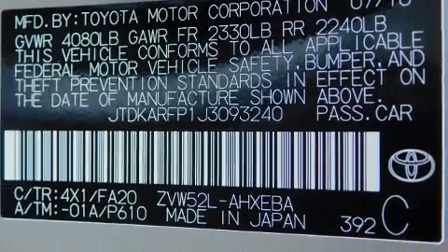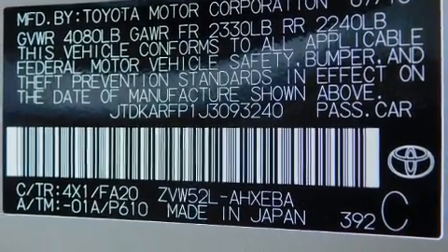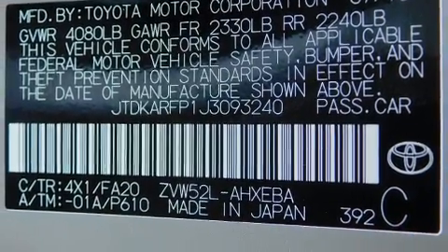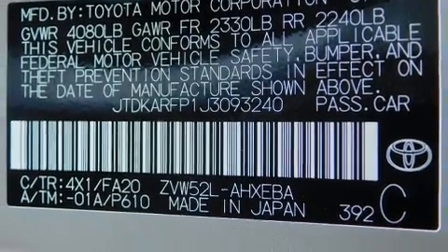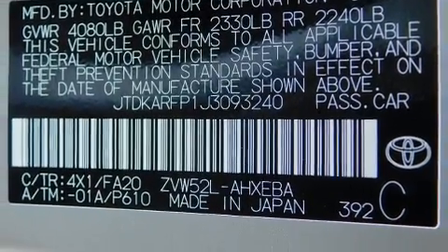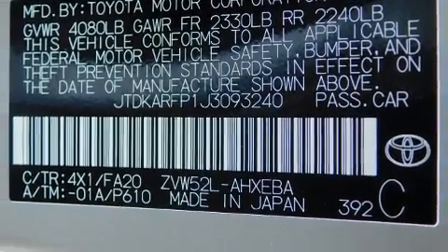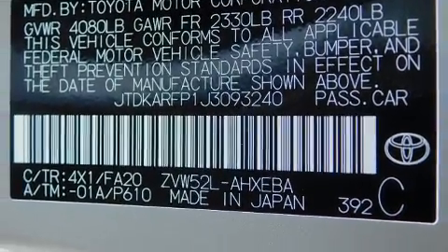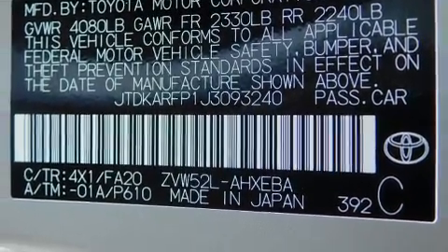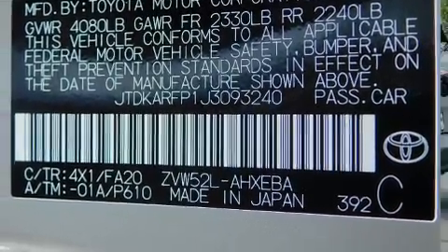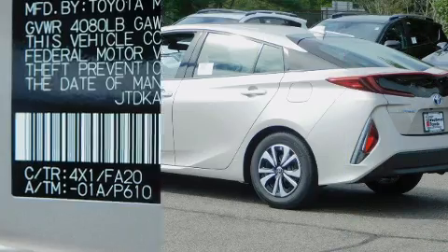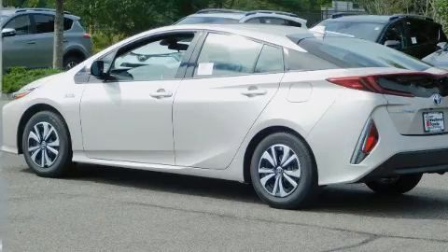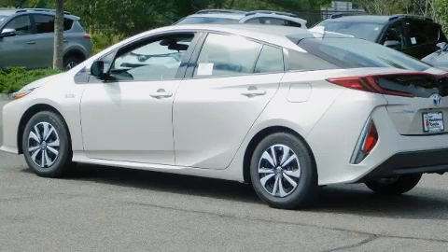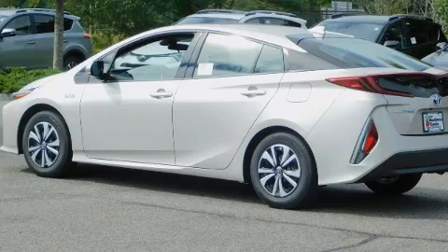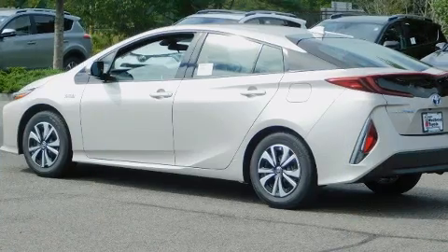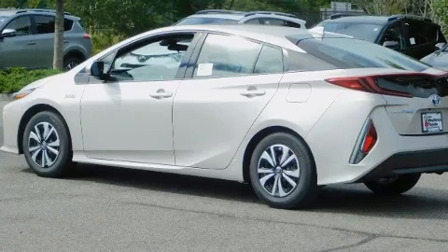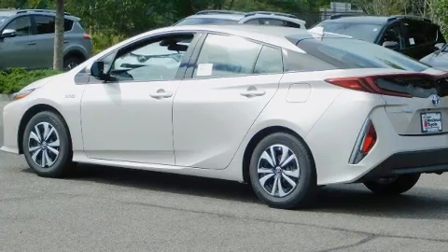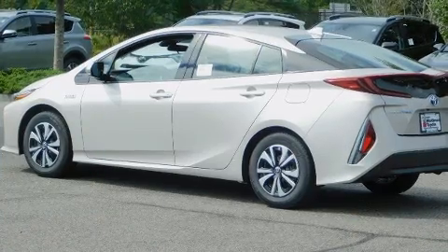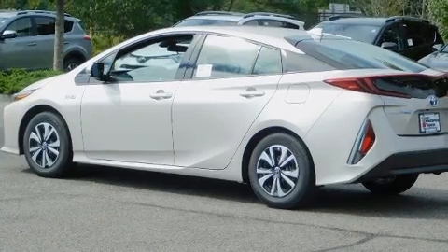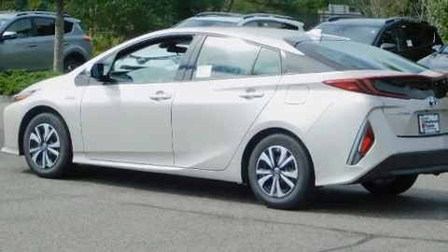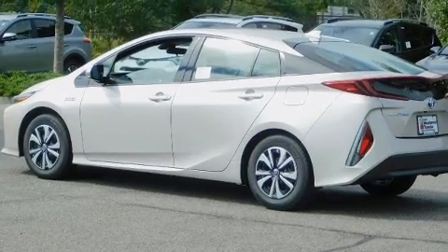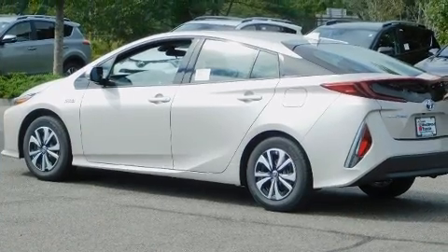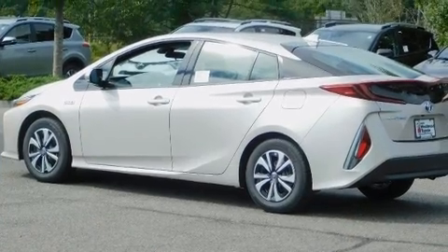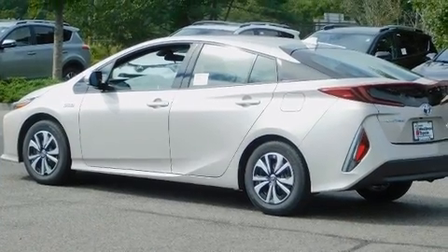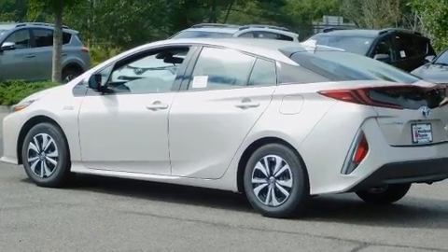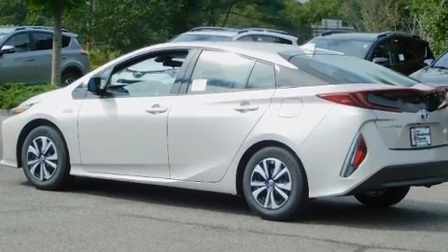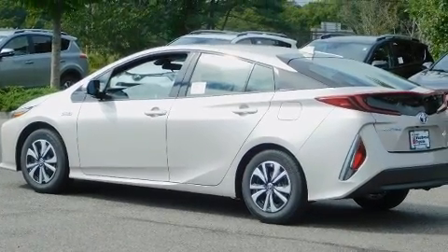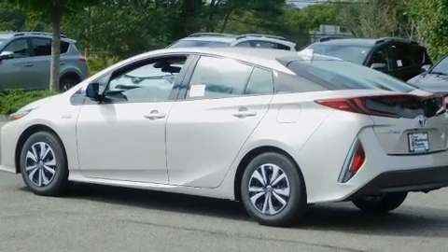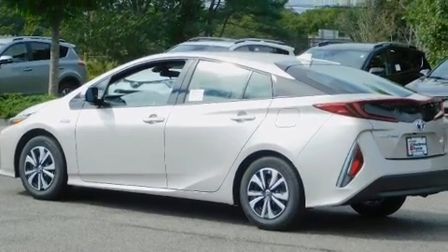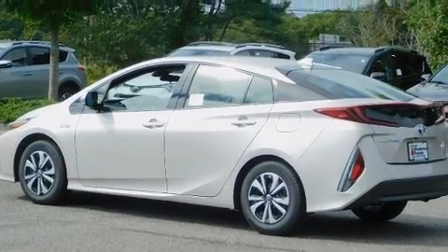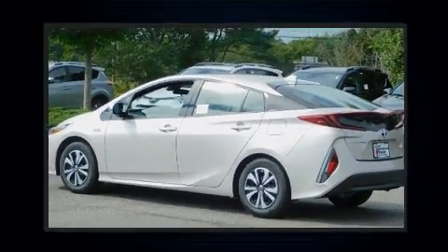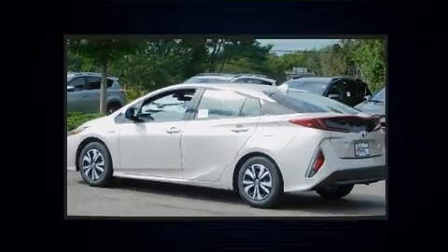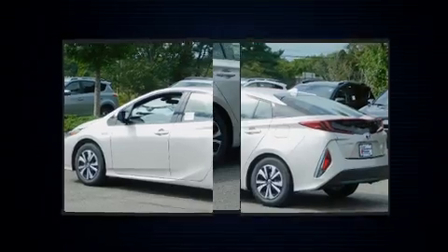A panic alarm and four-wheel disc brakes with ABS are also included. For added security, dynamic stability control supplements the drivetrain.